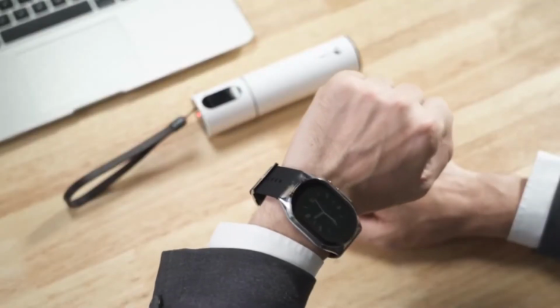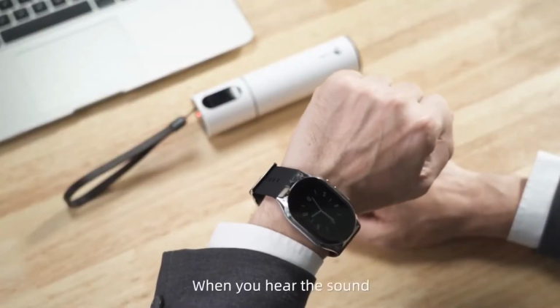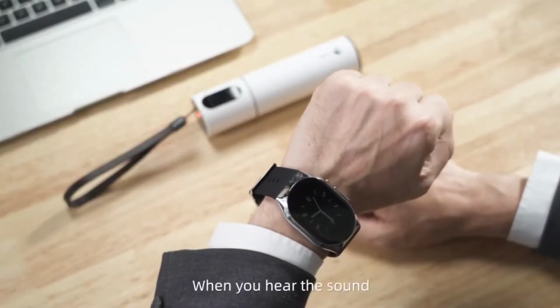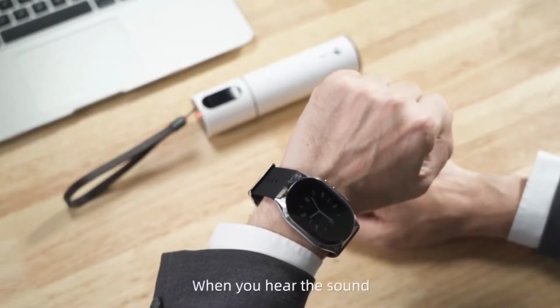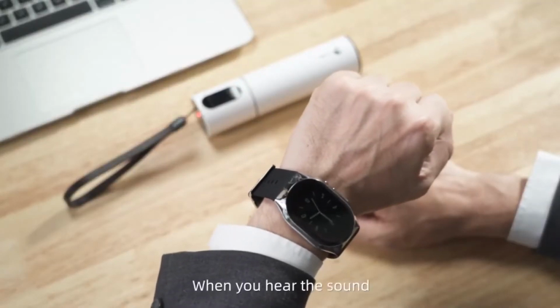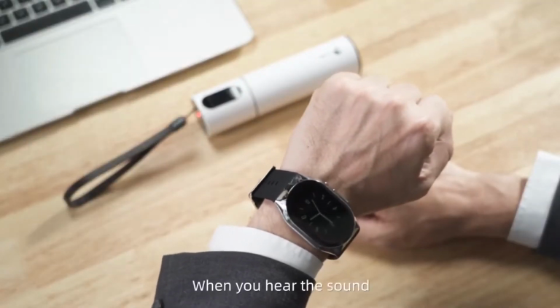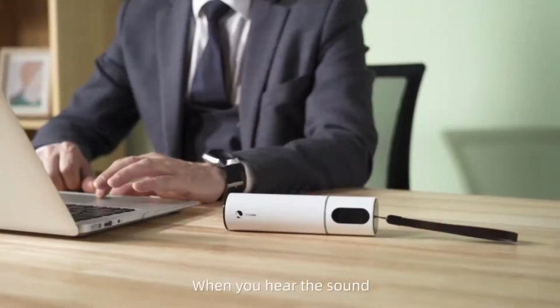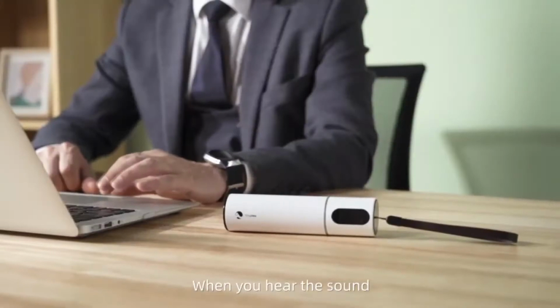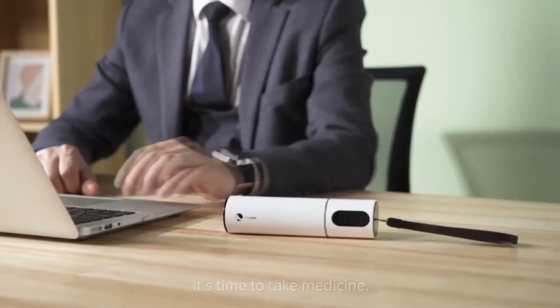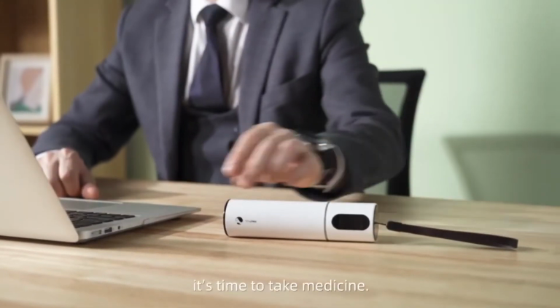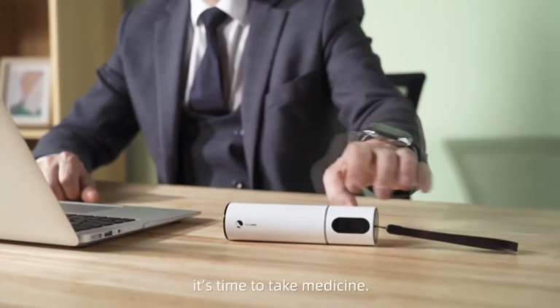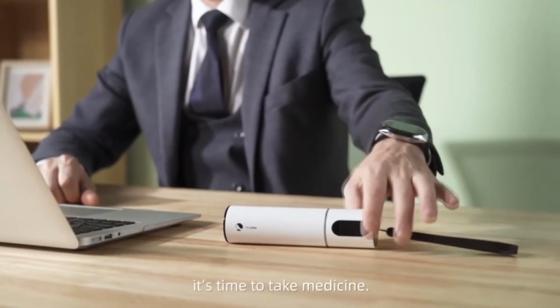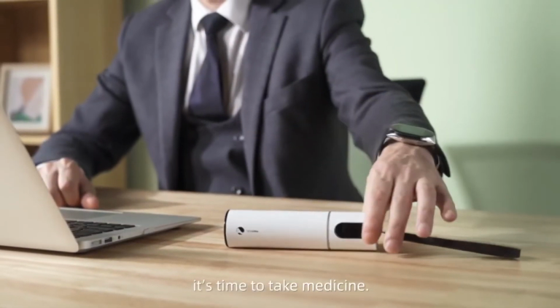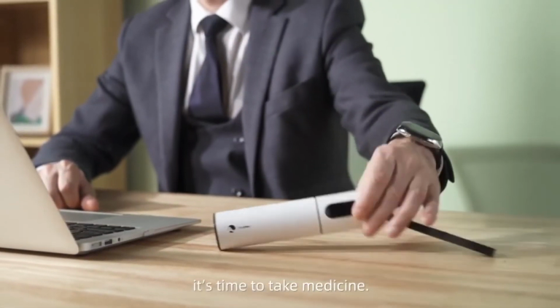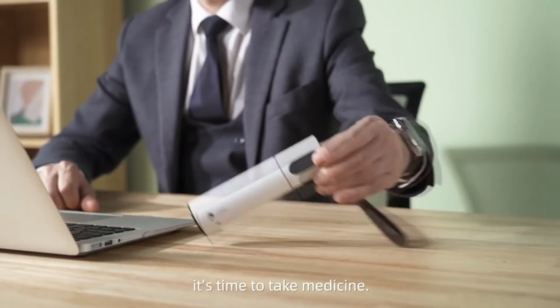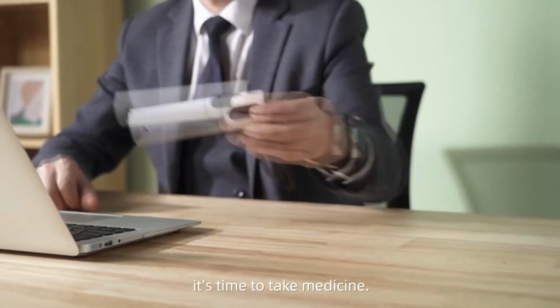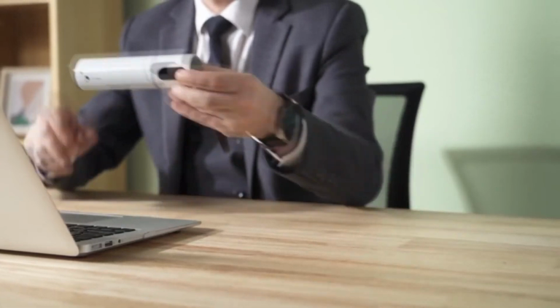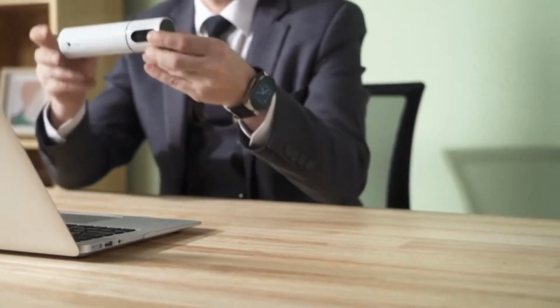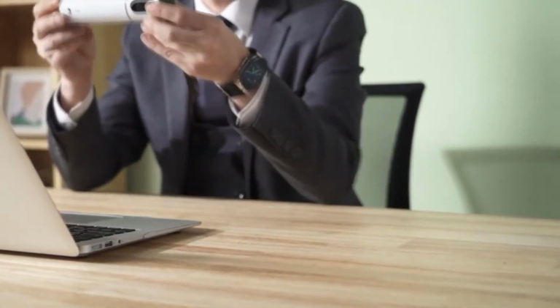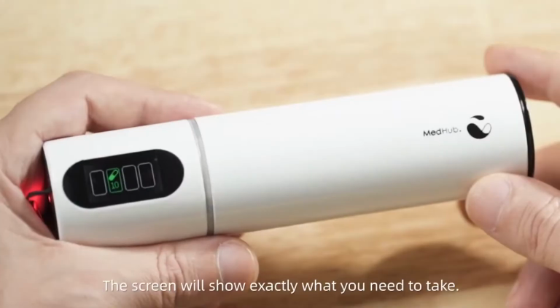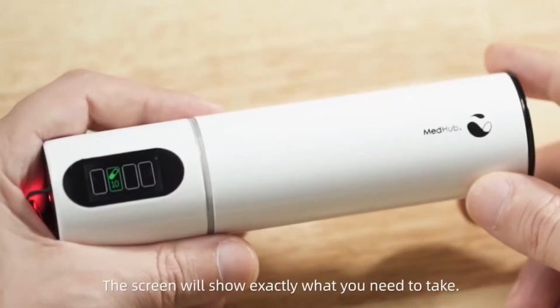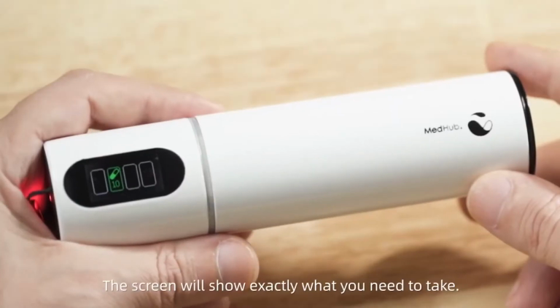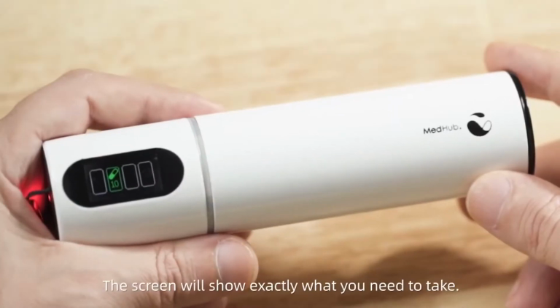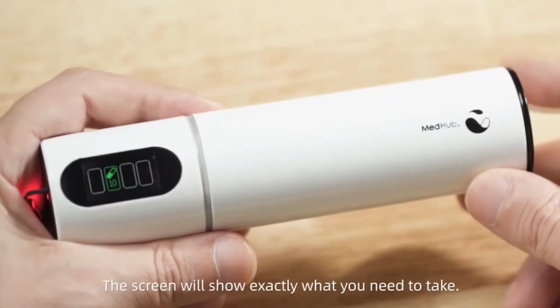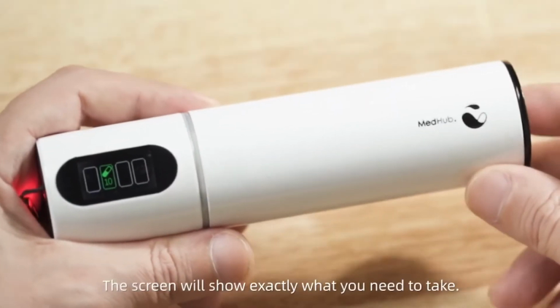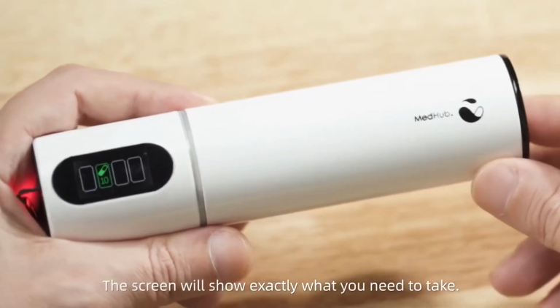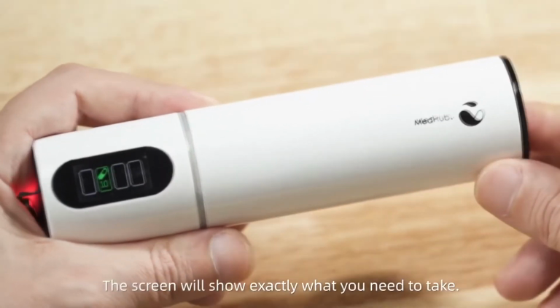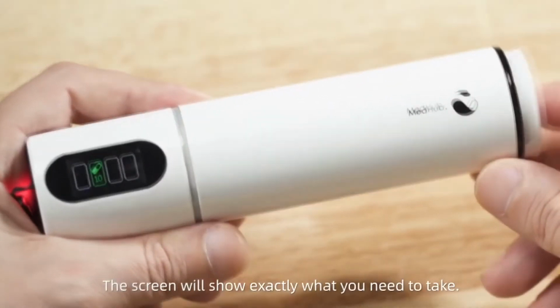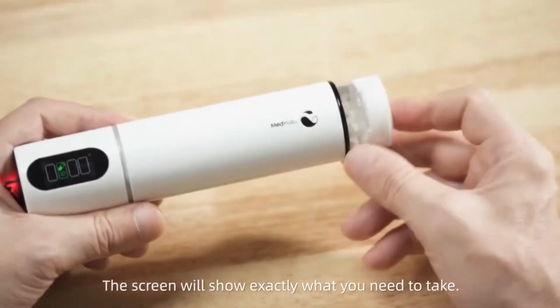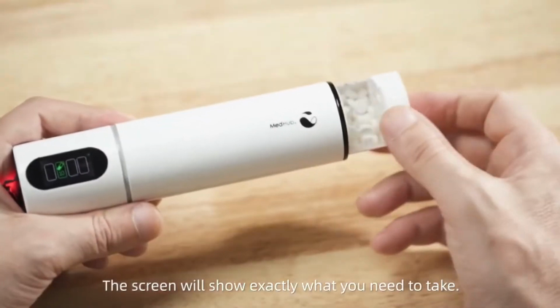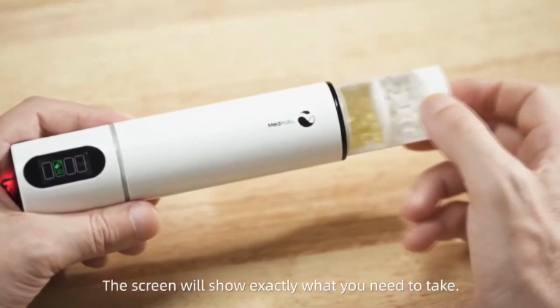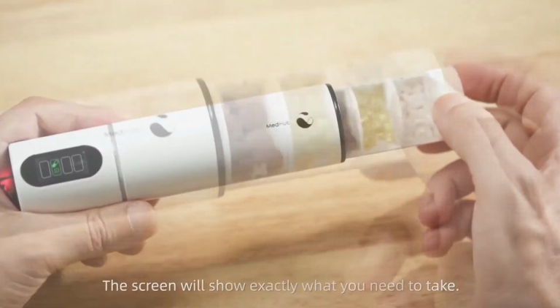When you hear the sound, it's time to take medicine. The screen will show exactly what you need to take.